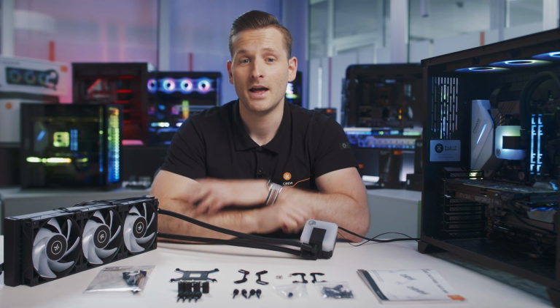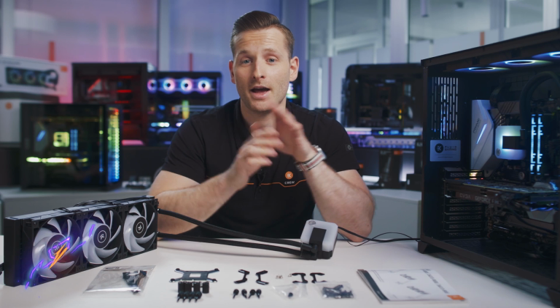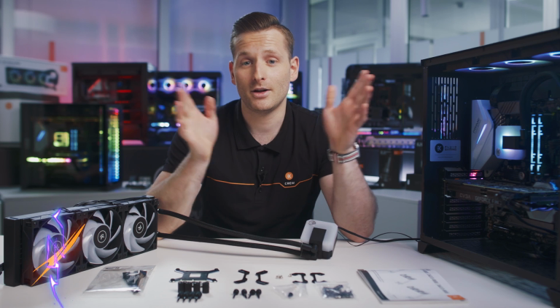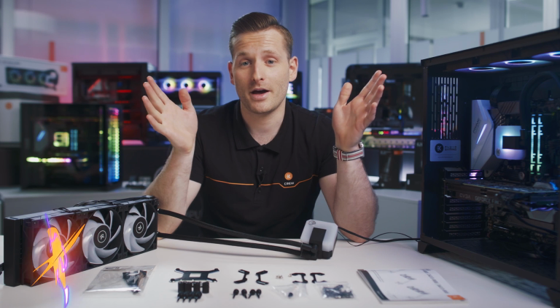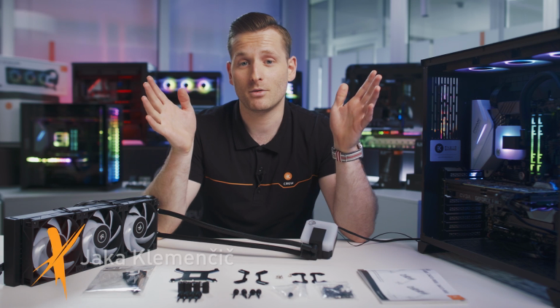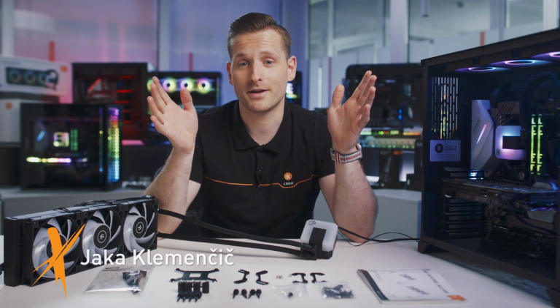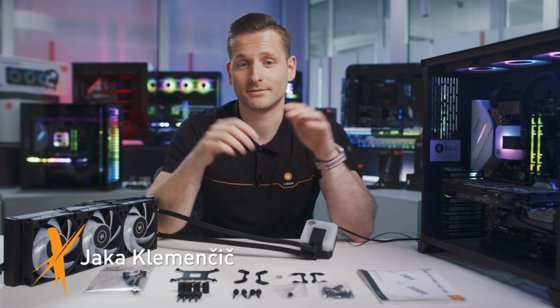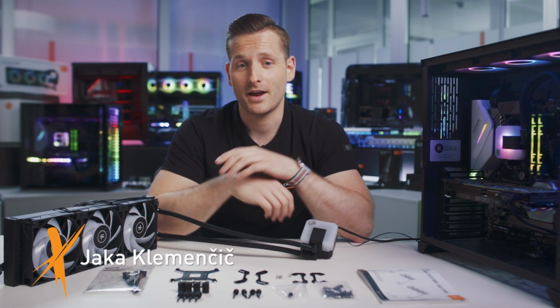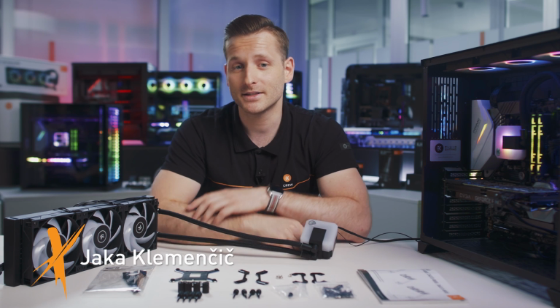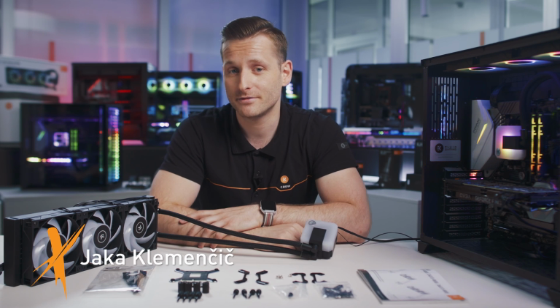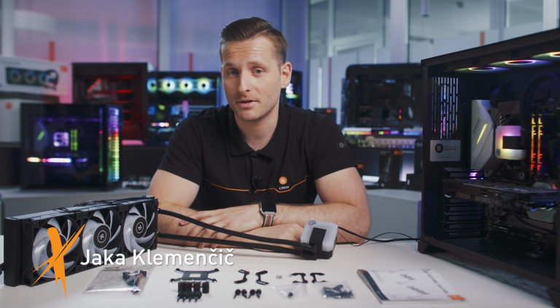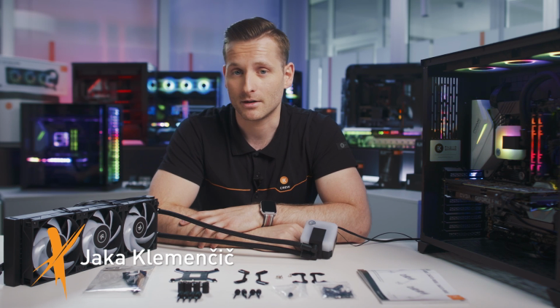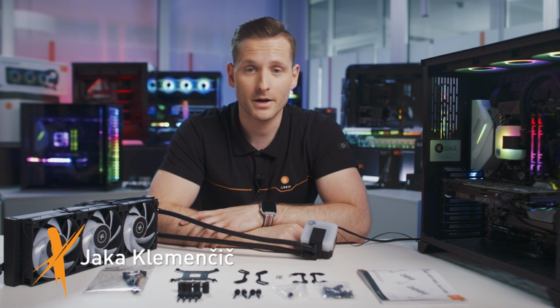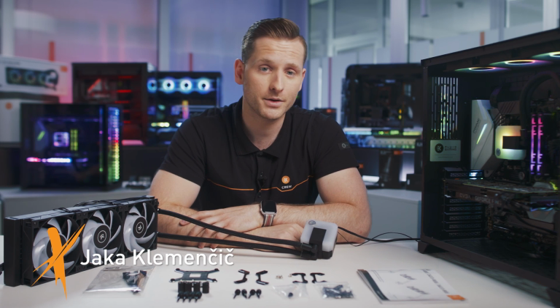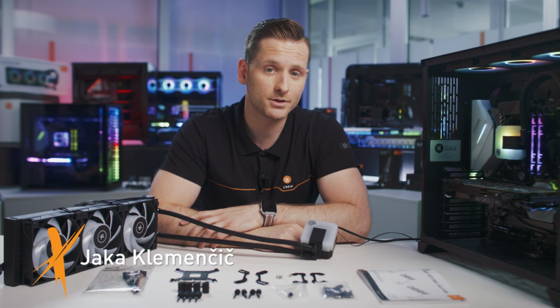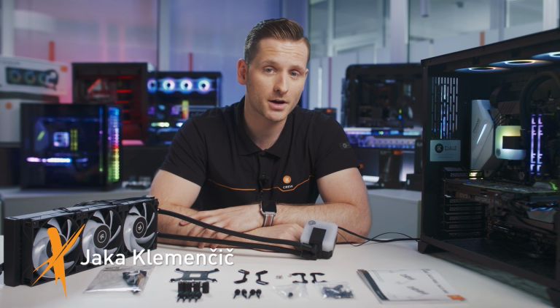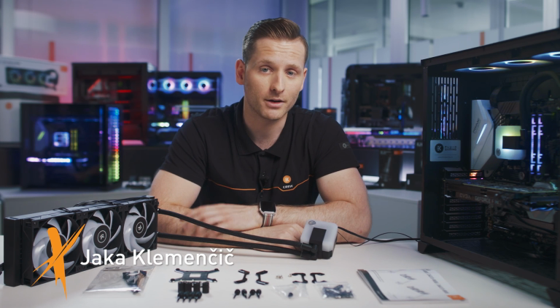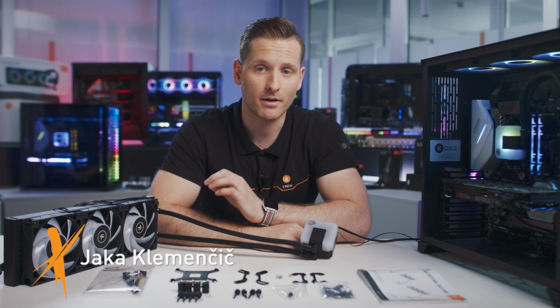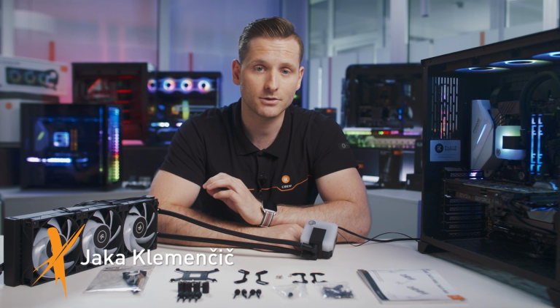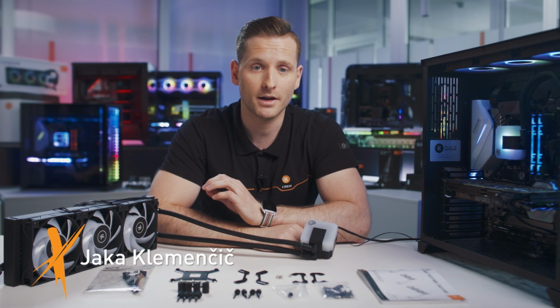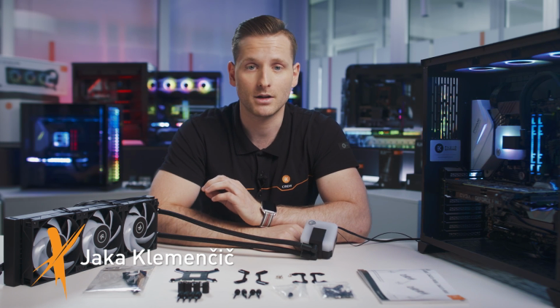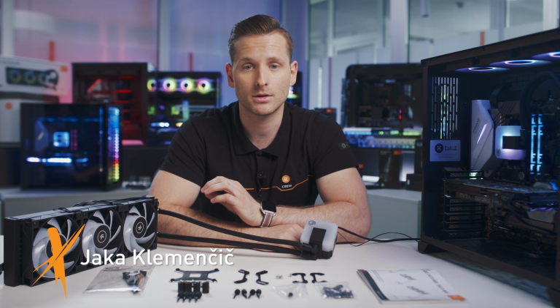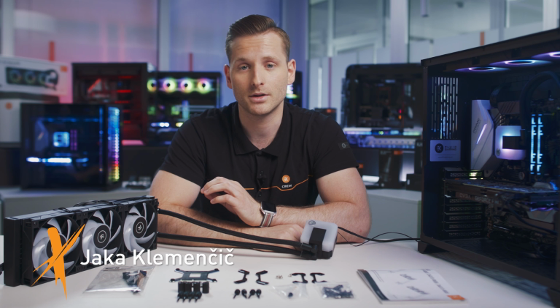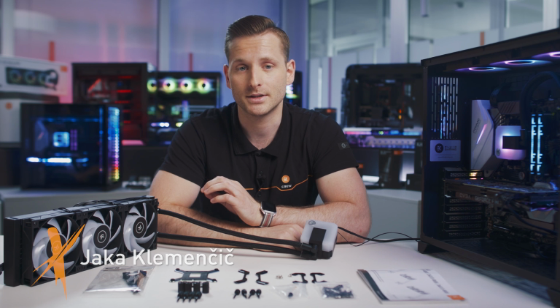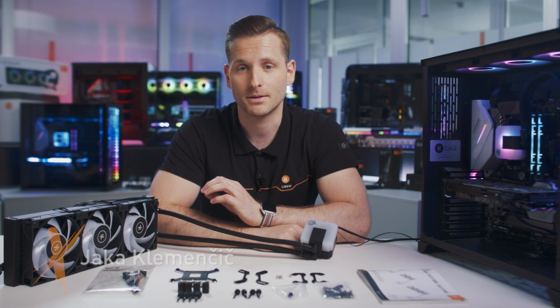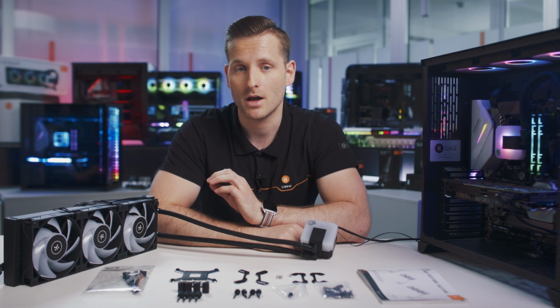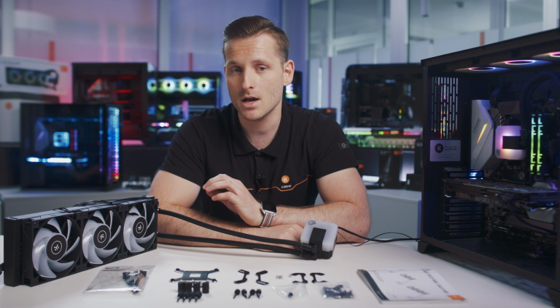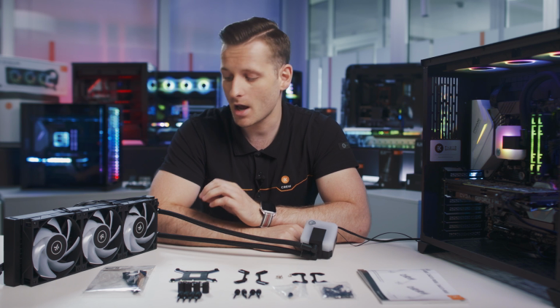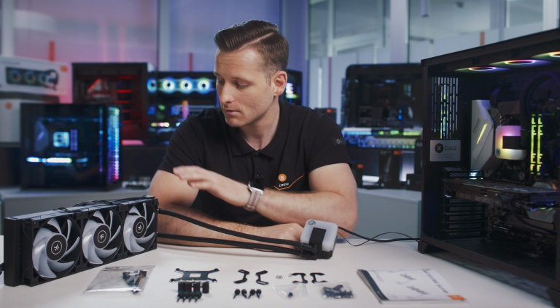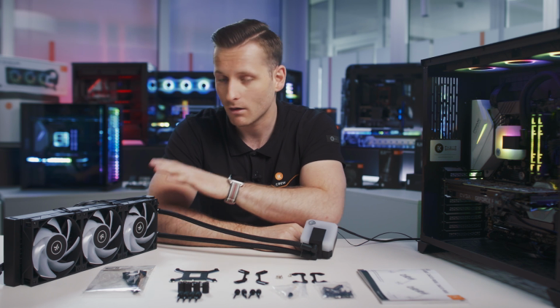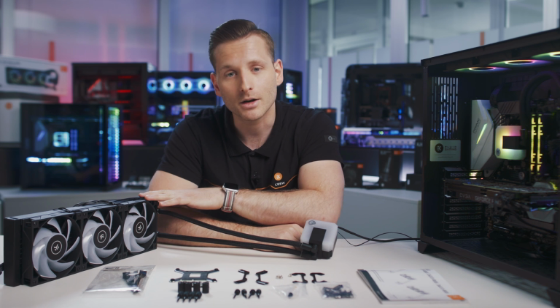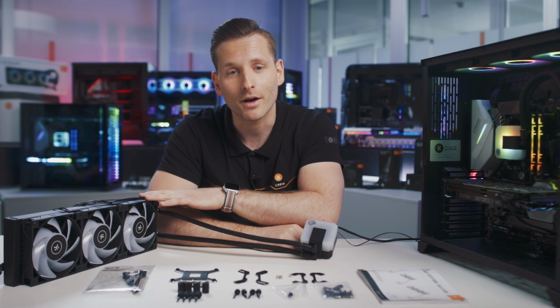Hello everyone! In this webinar, we are going to talk about our entry-level liquid cooling system, EK All-in-One.